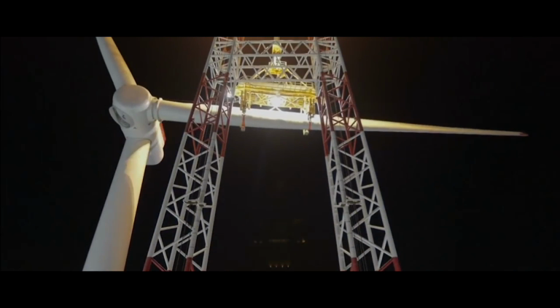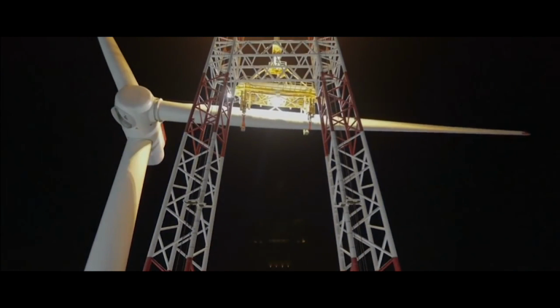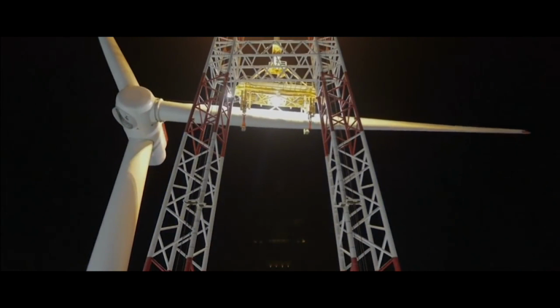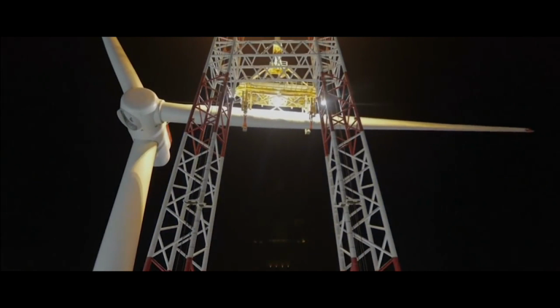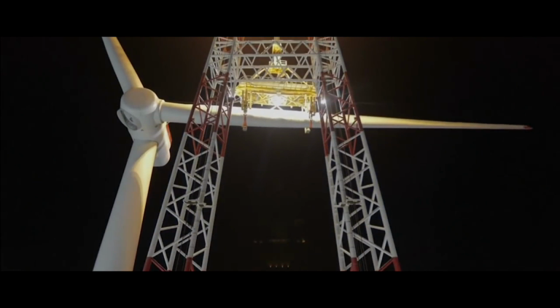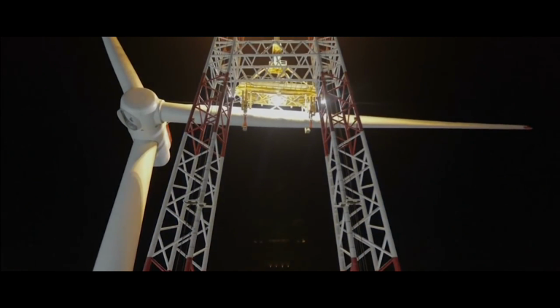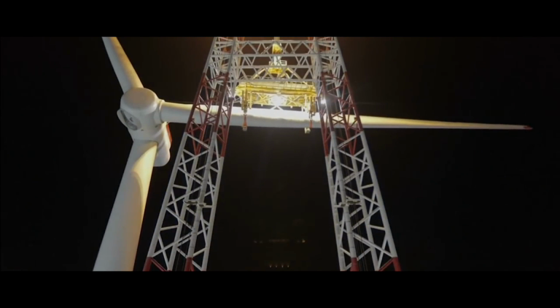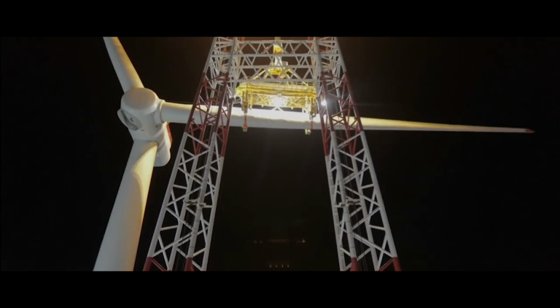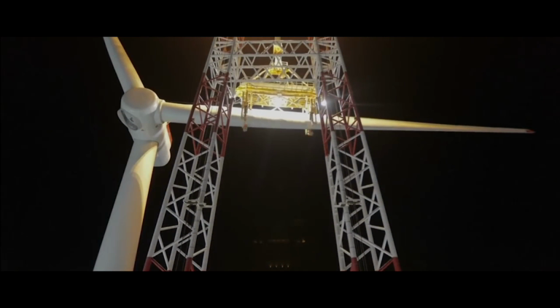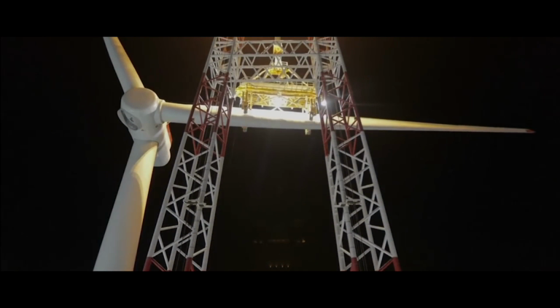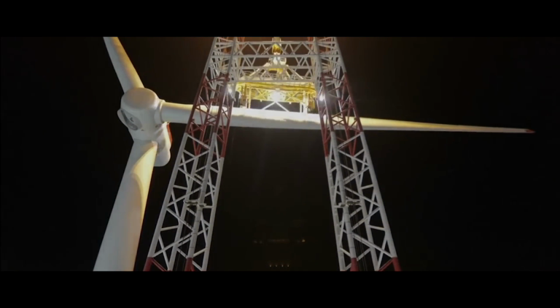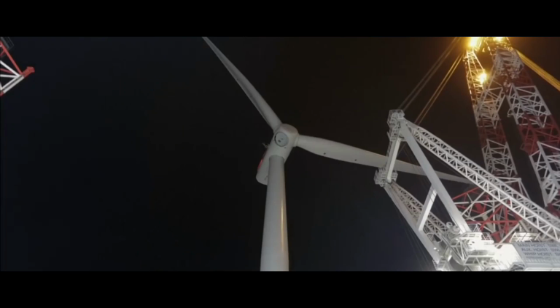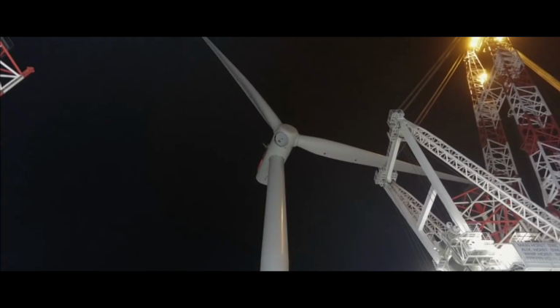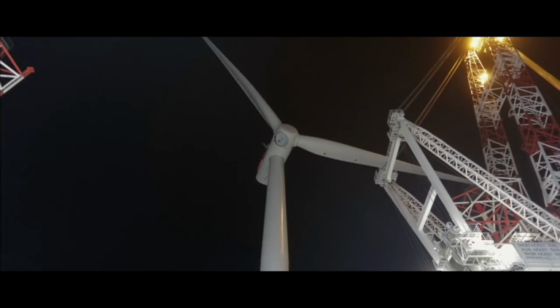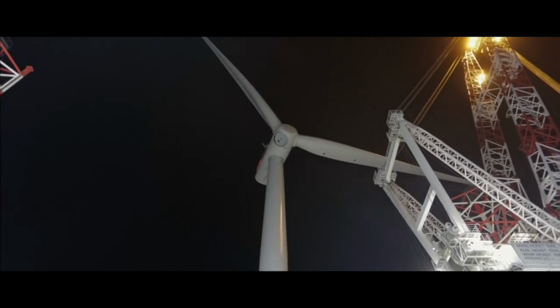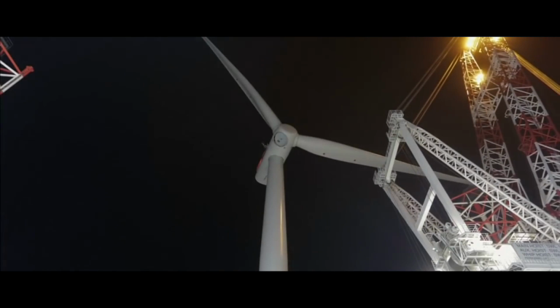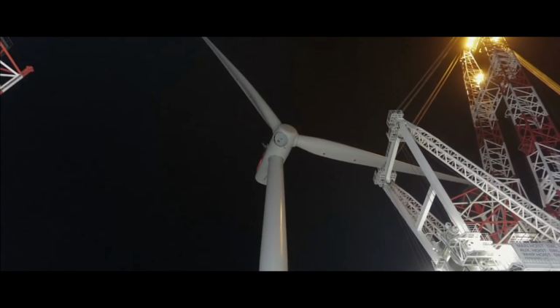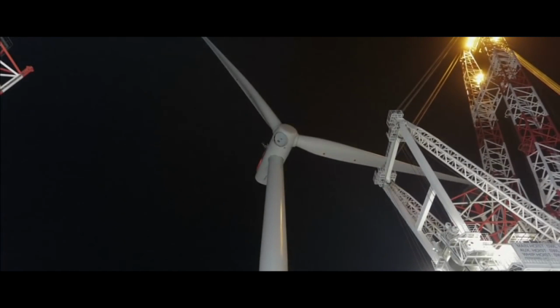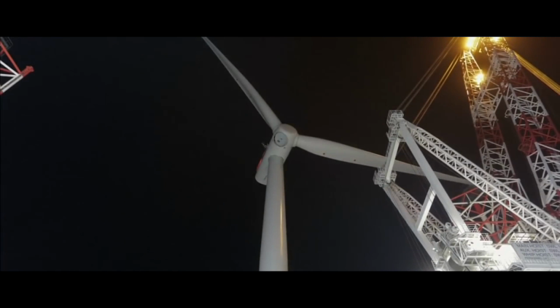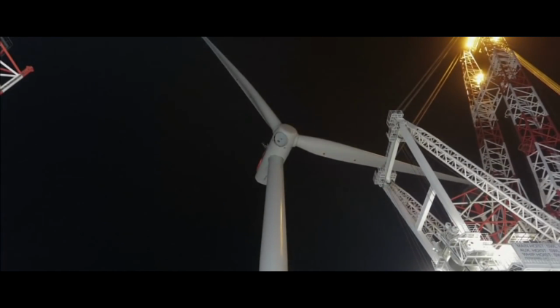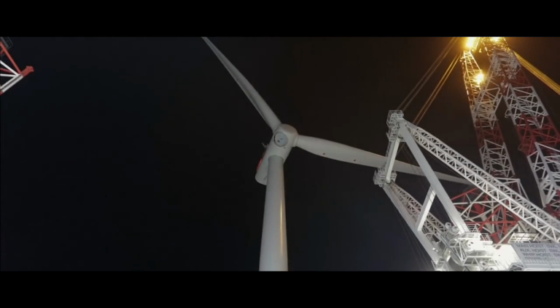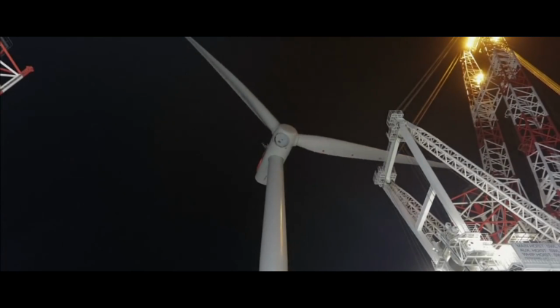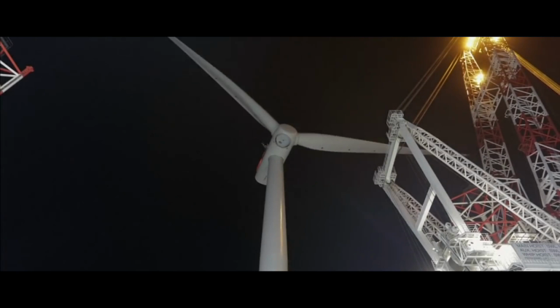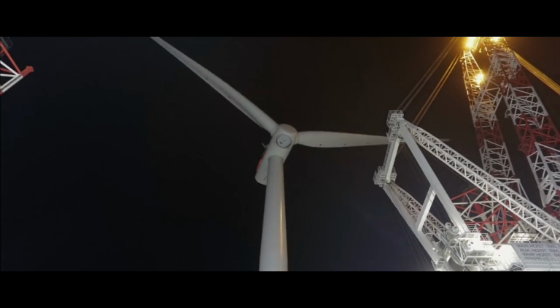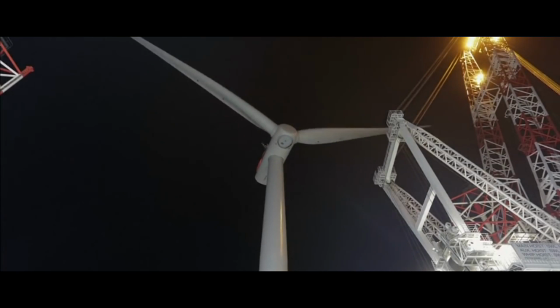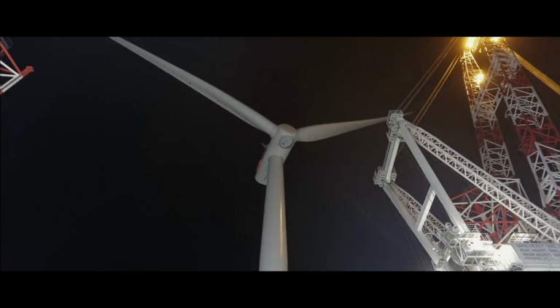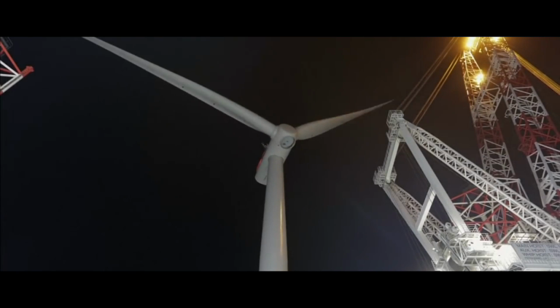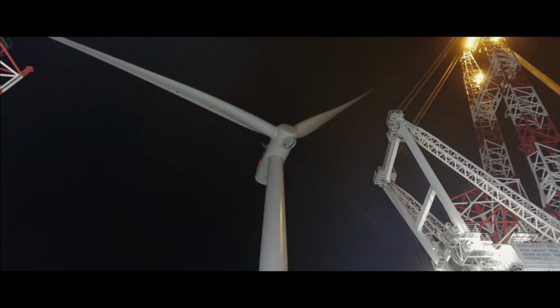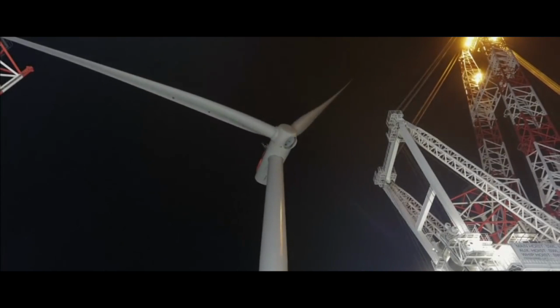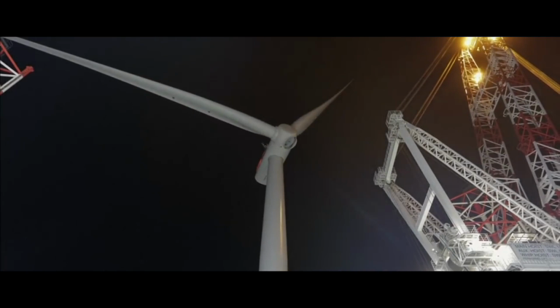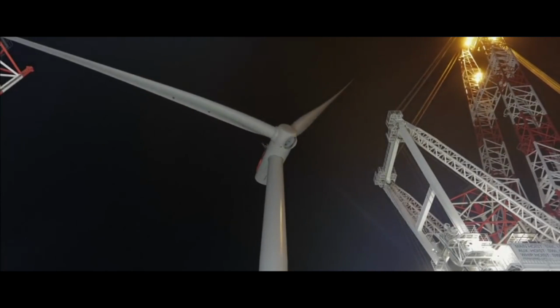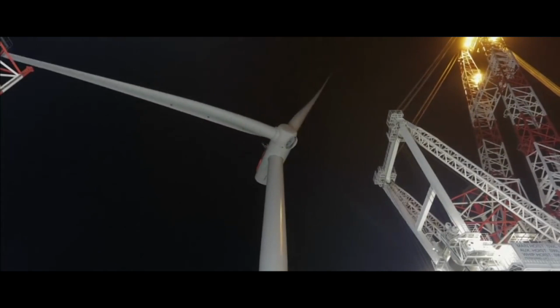Each wind turbine is then connected to the offshore substation, which feeds into the national grid.